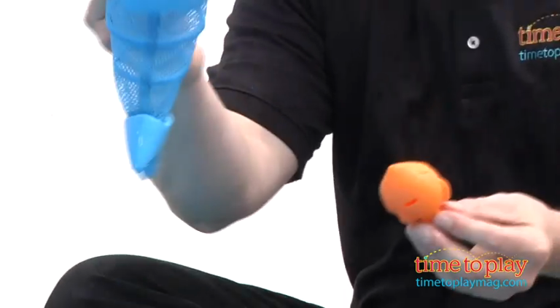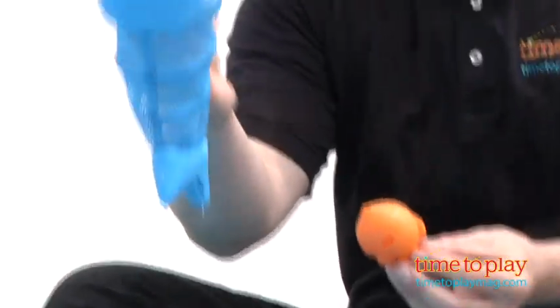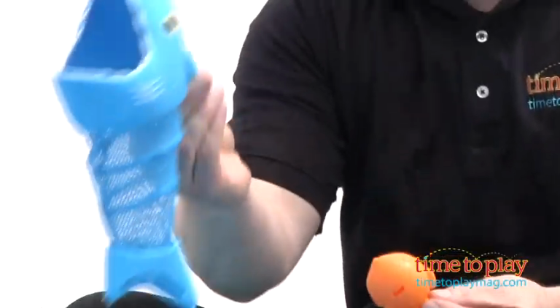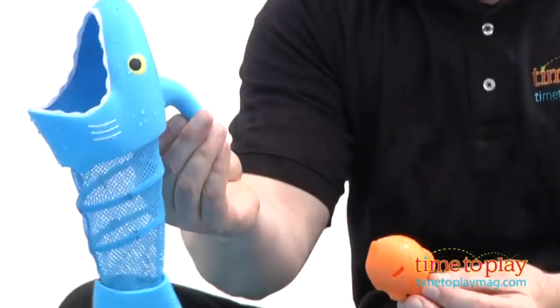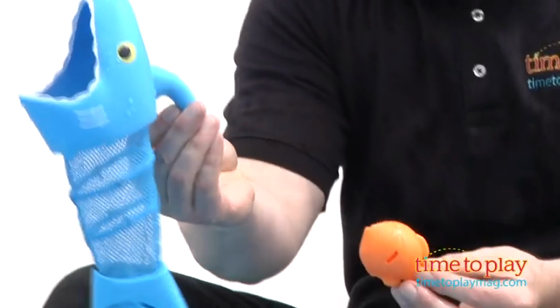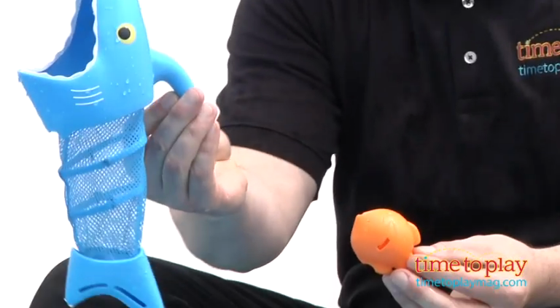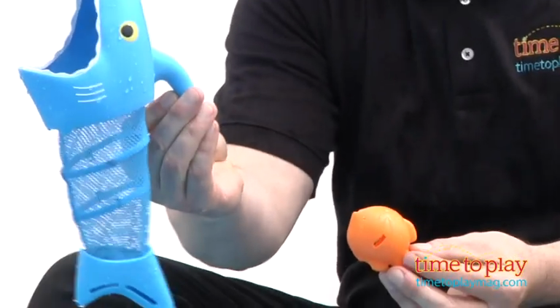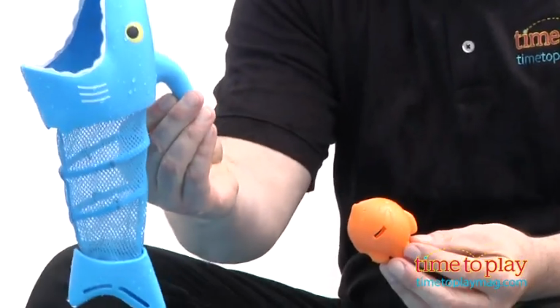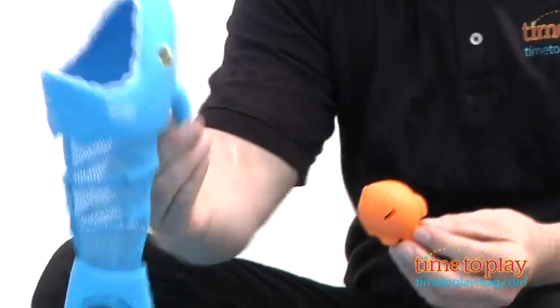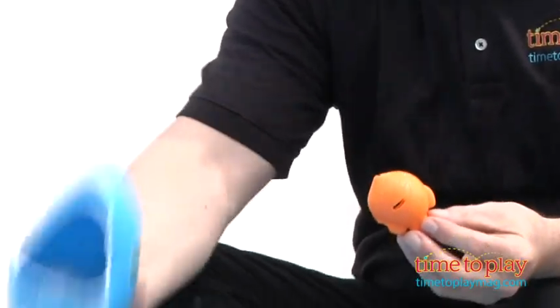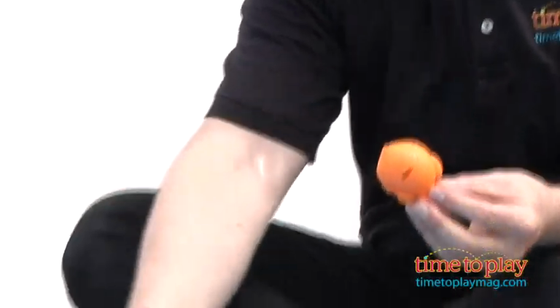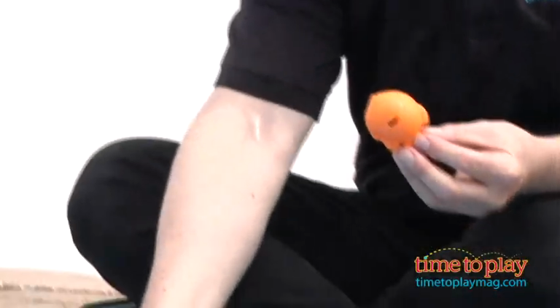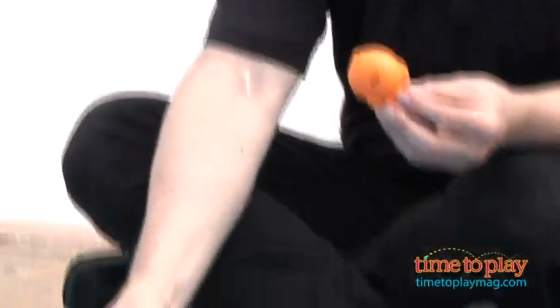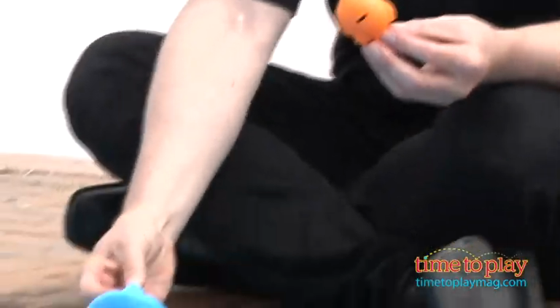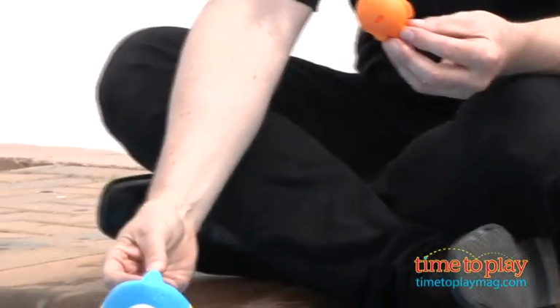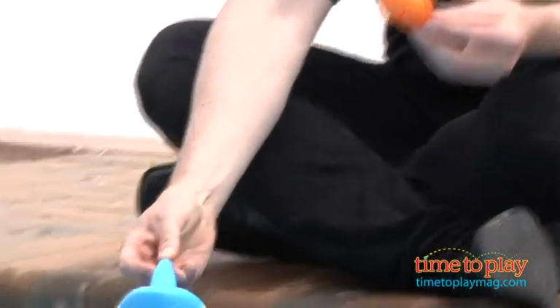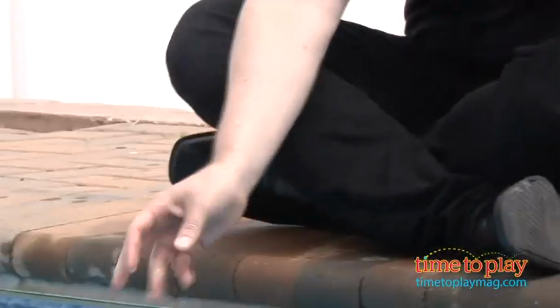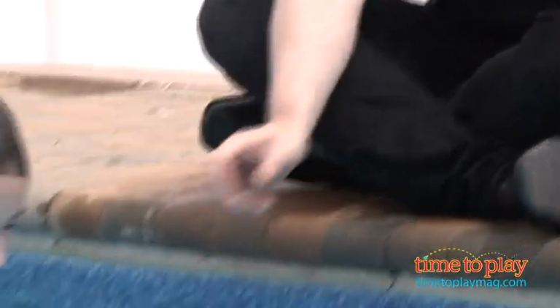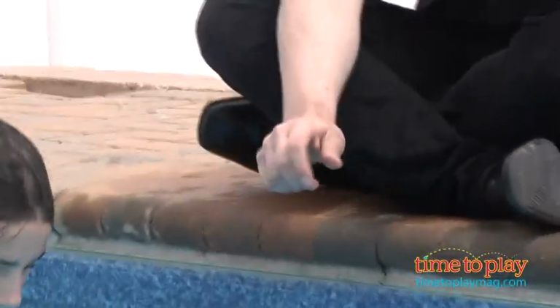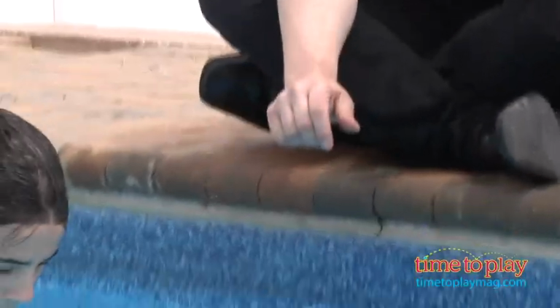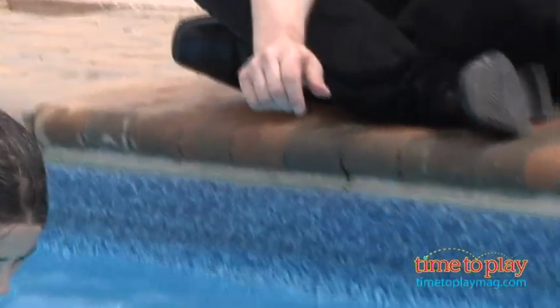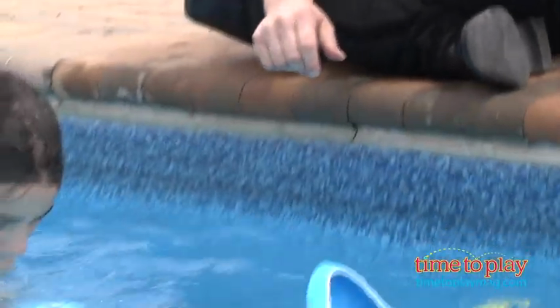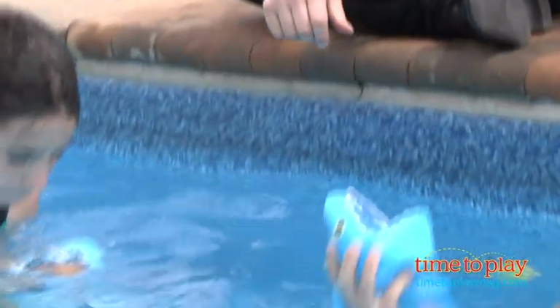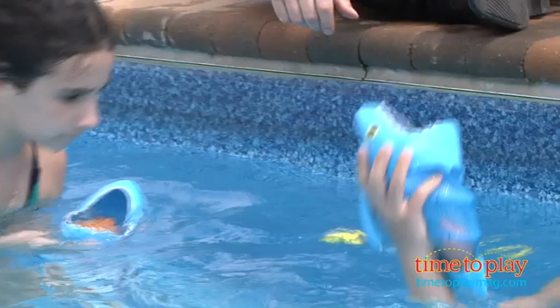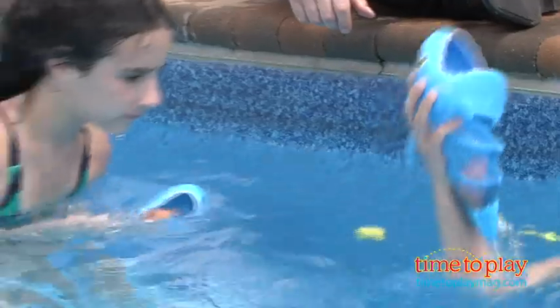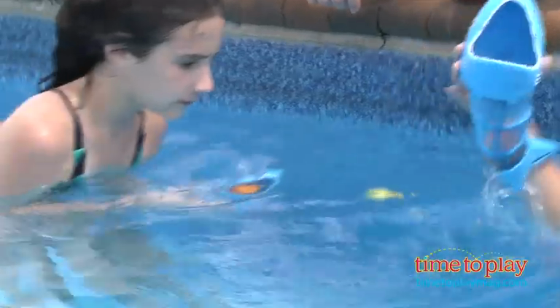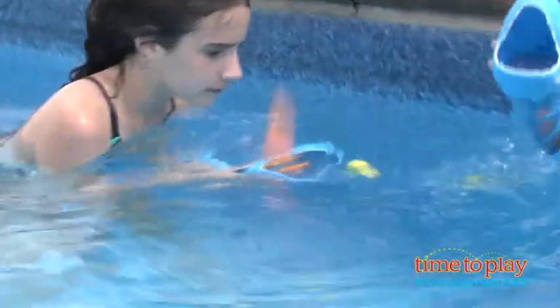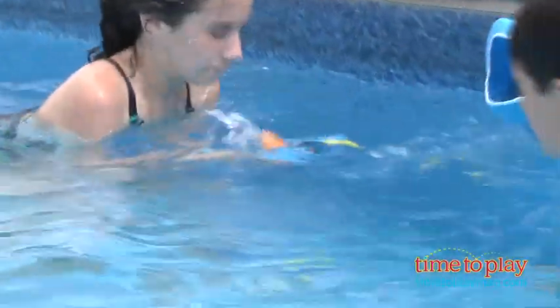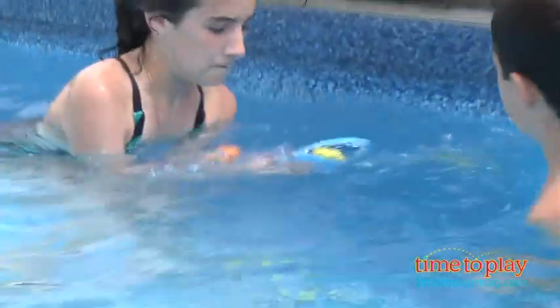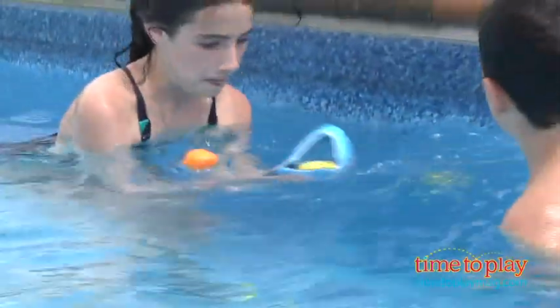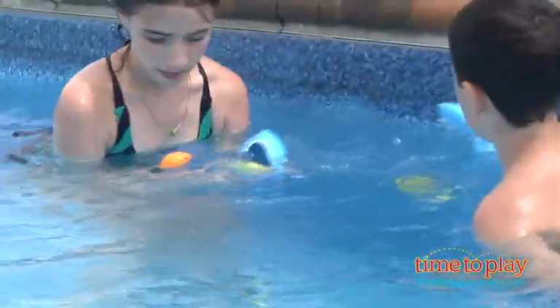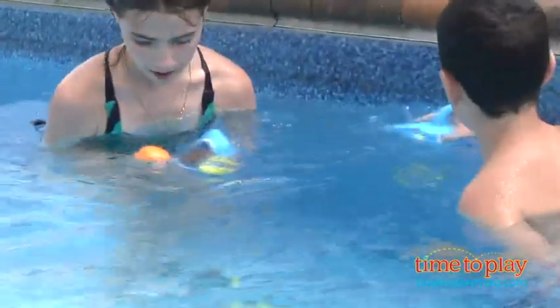Now it comes with two of these great shark nets — here you go Chloe — and six sinkable fish in two different colors, yellow and orange.